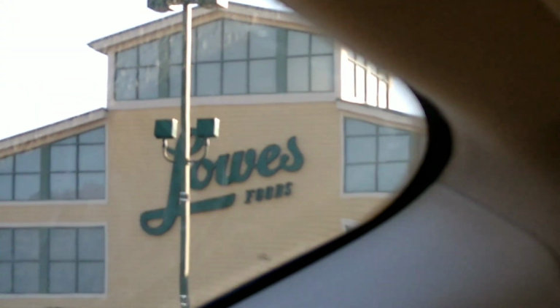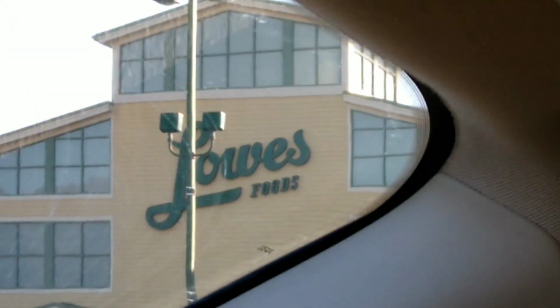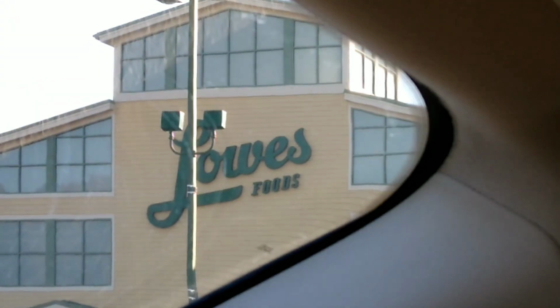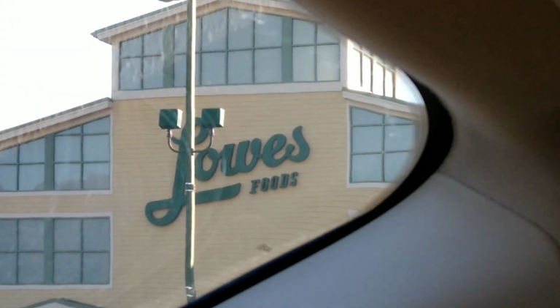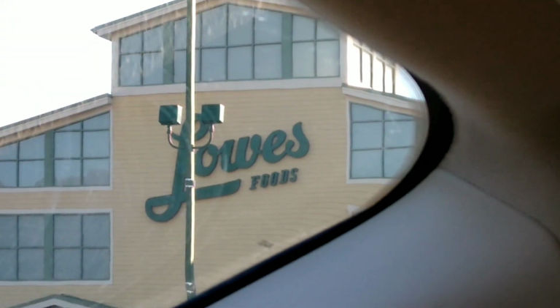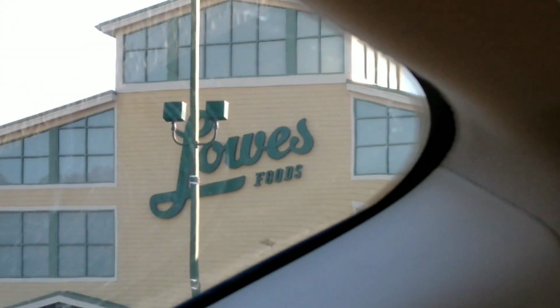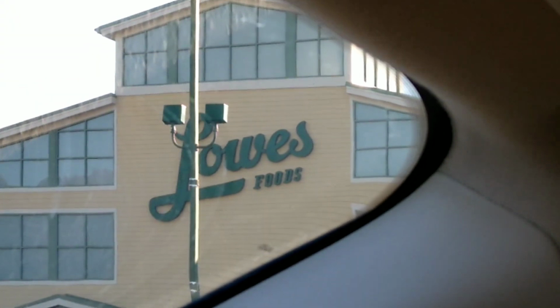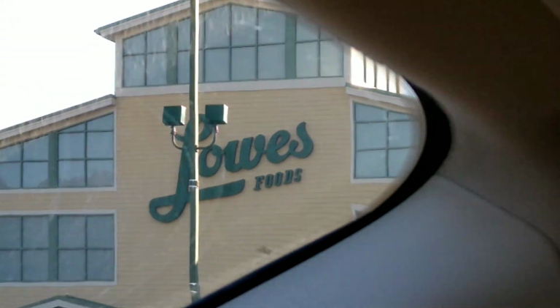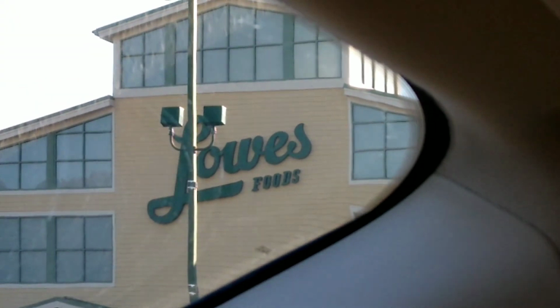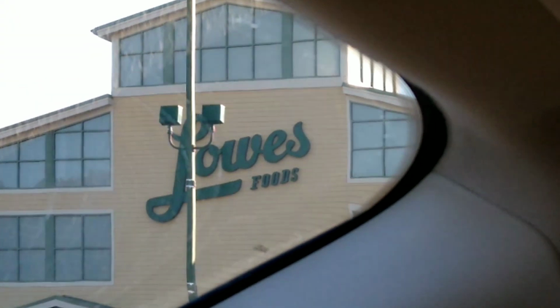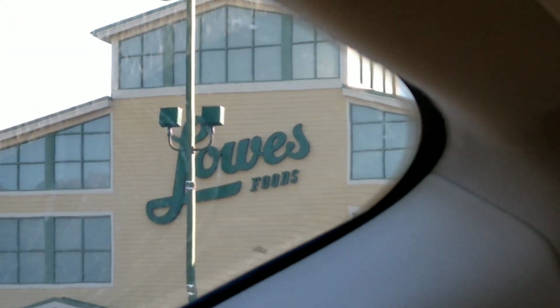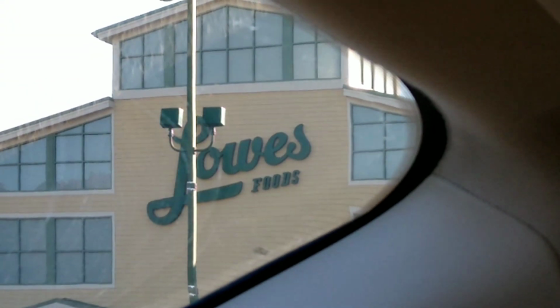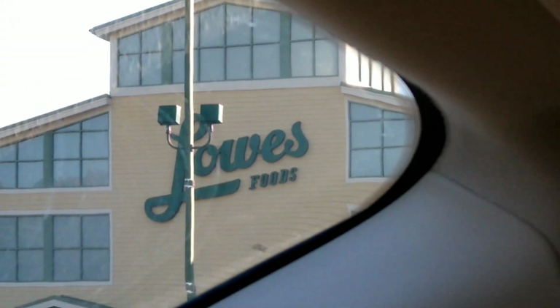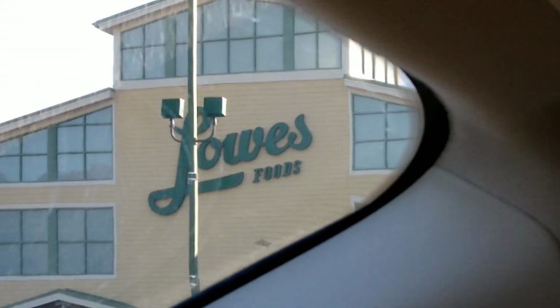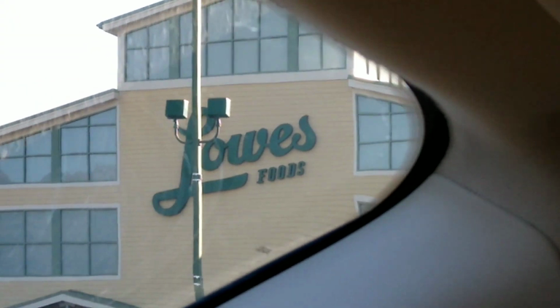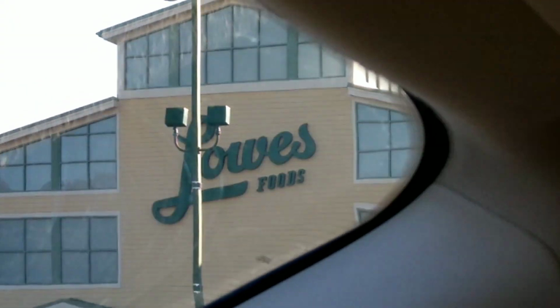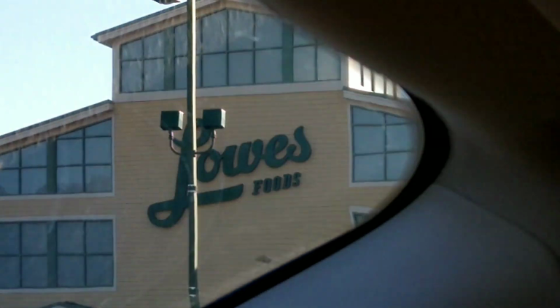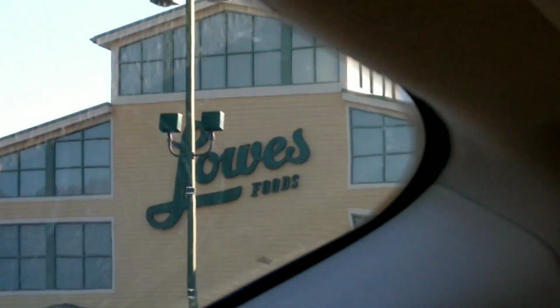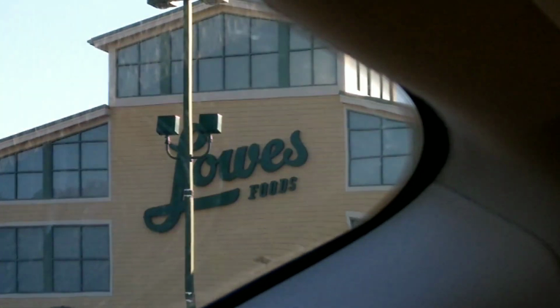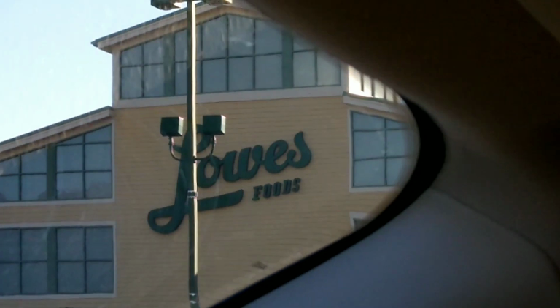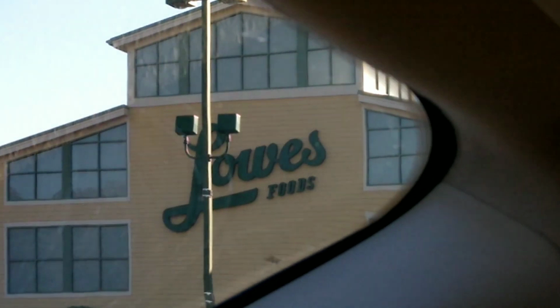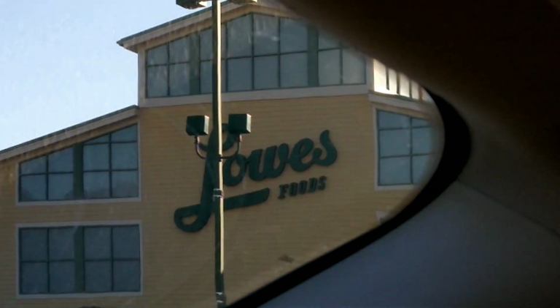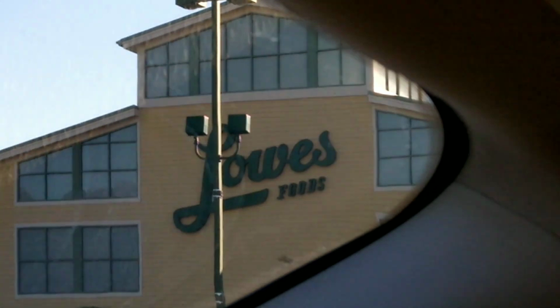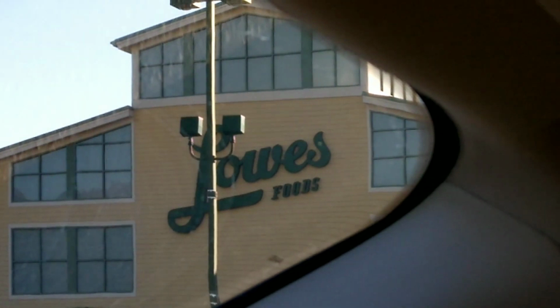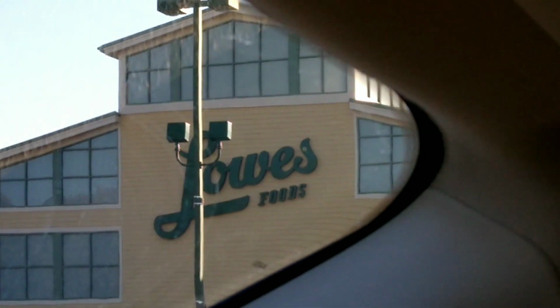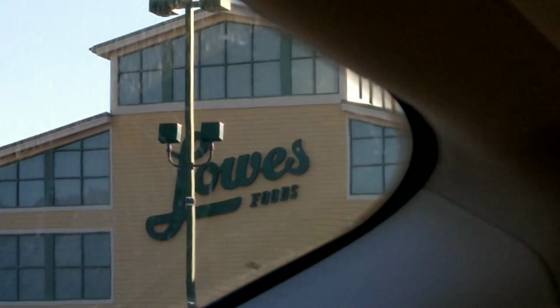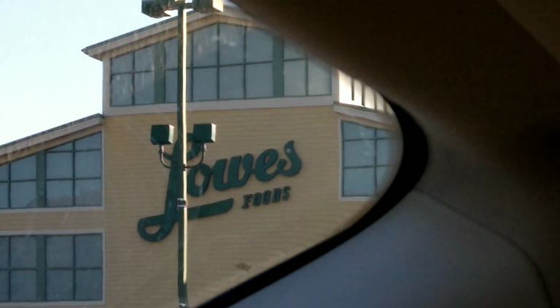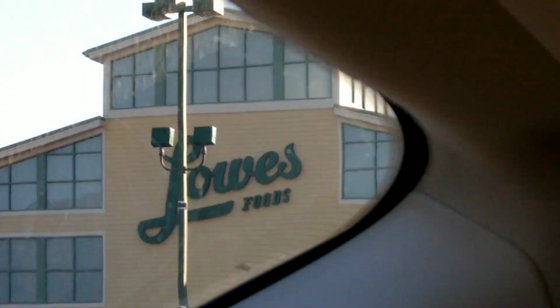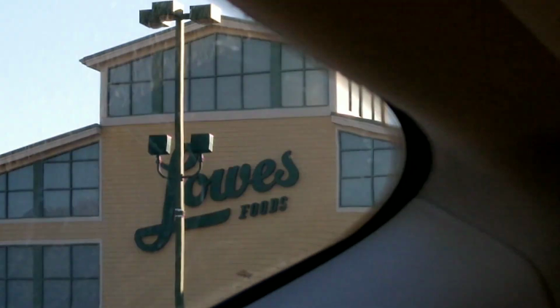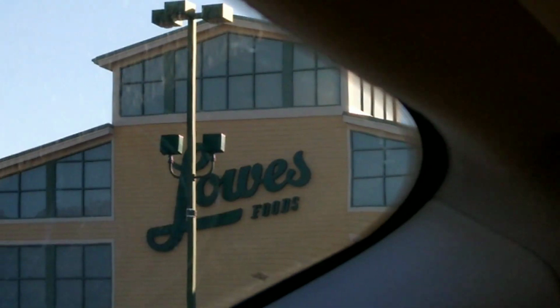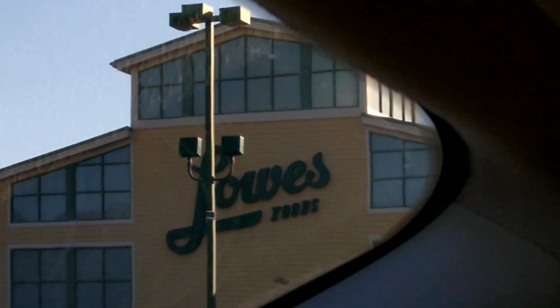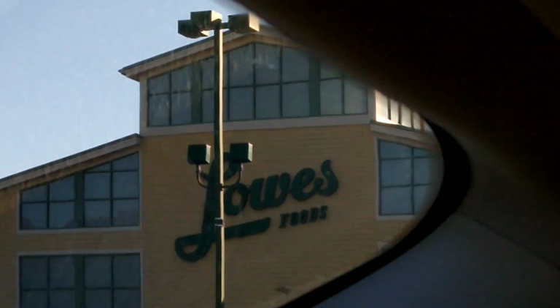Alright guys, I'm at Lowe's Foods, getting ready to go in and see if they actually have this Rudolph spinning thingy.